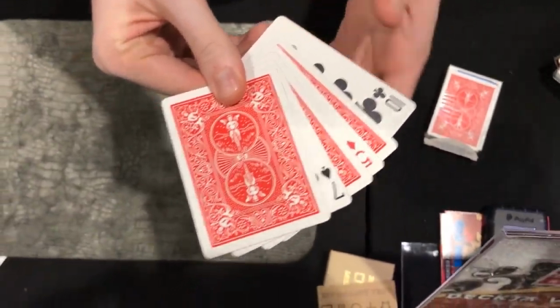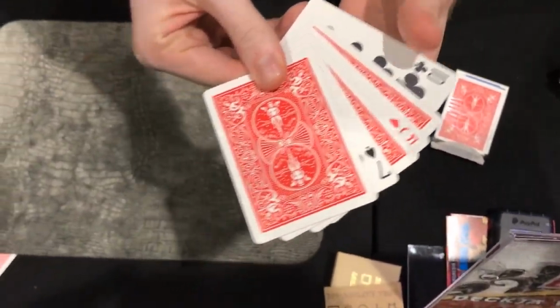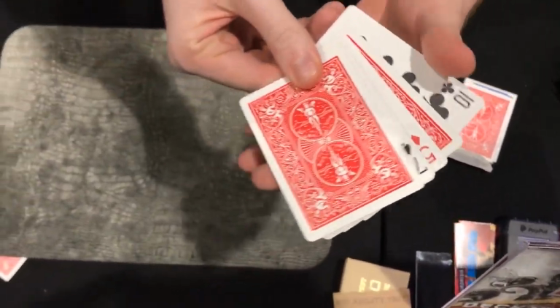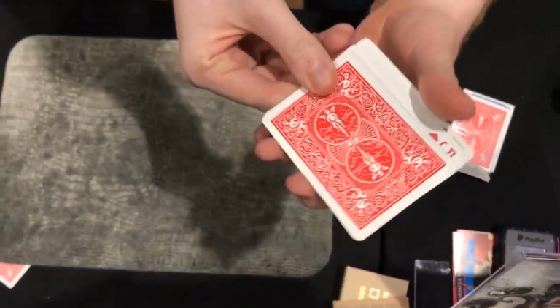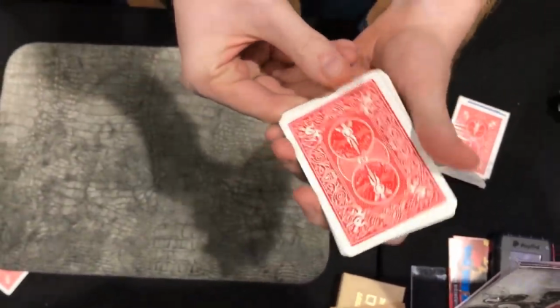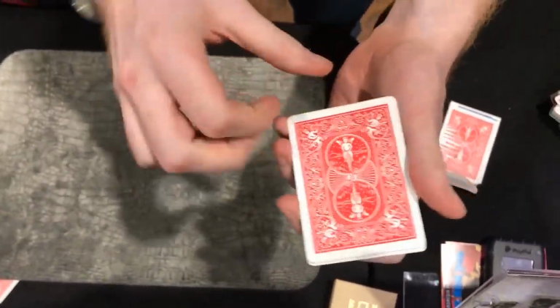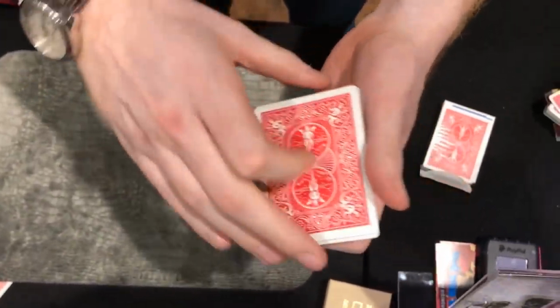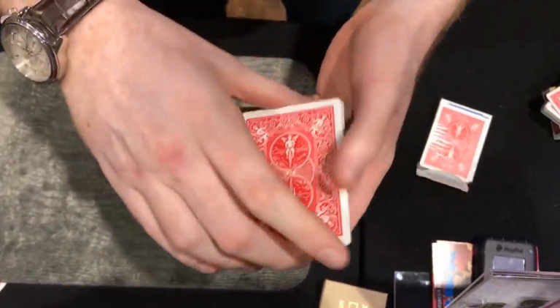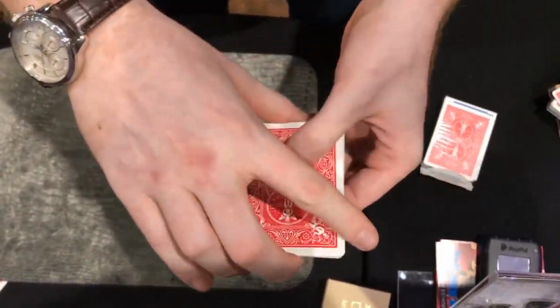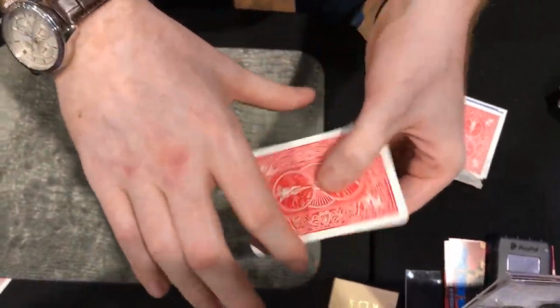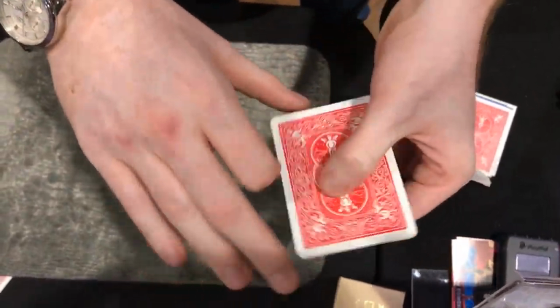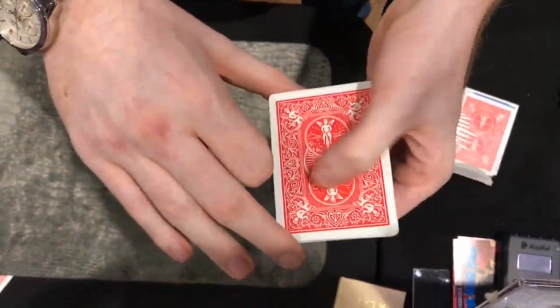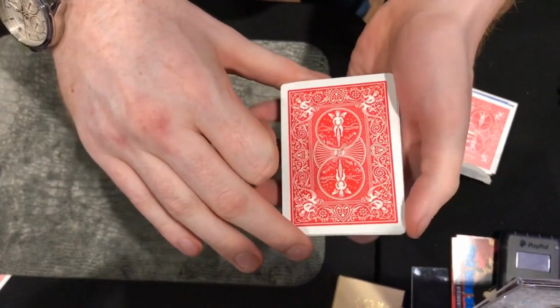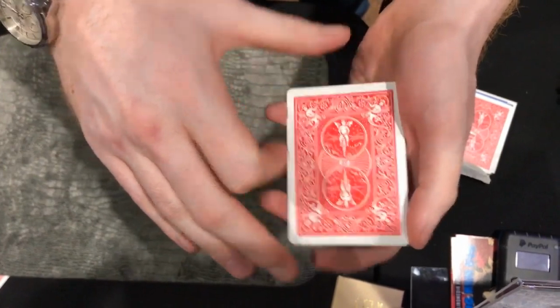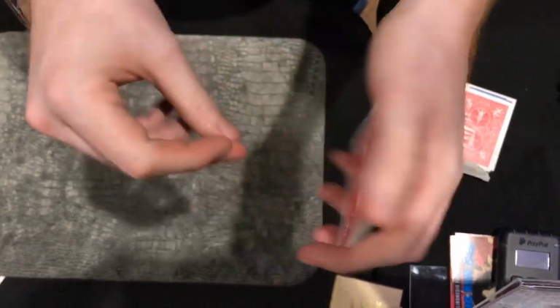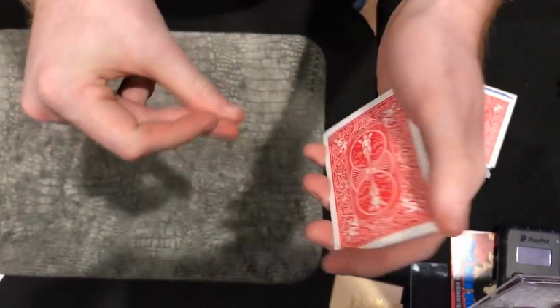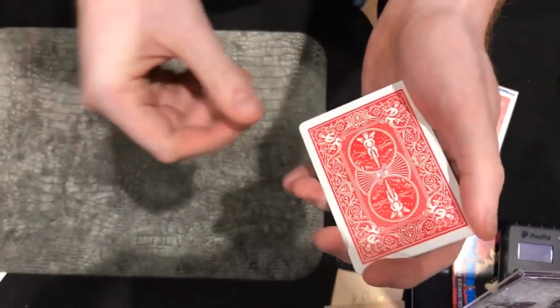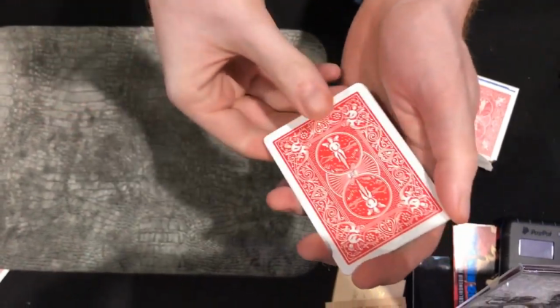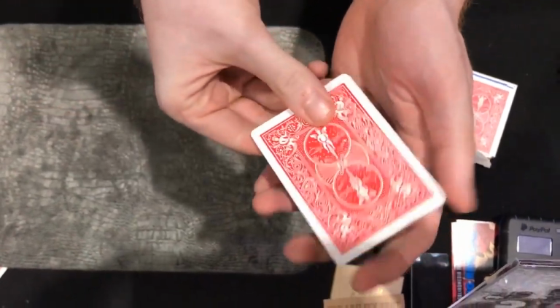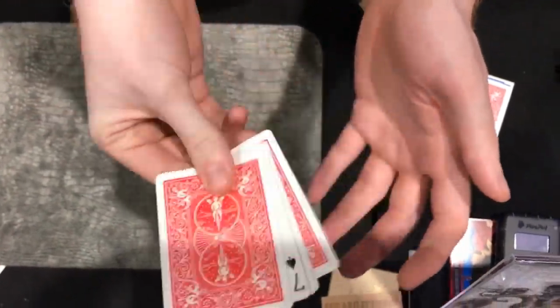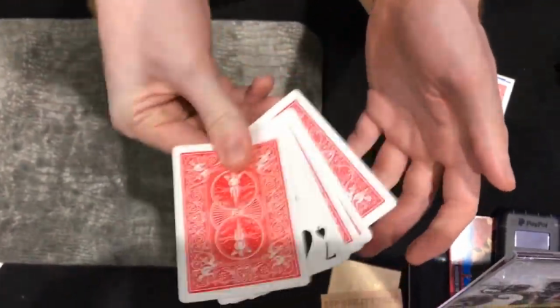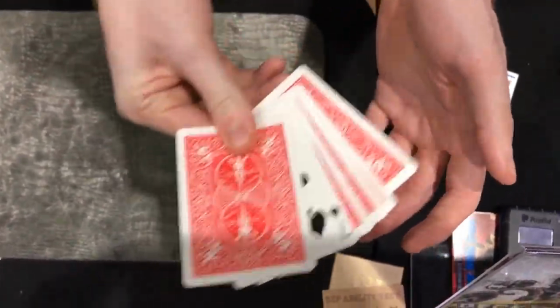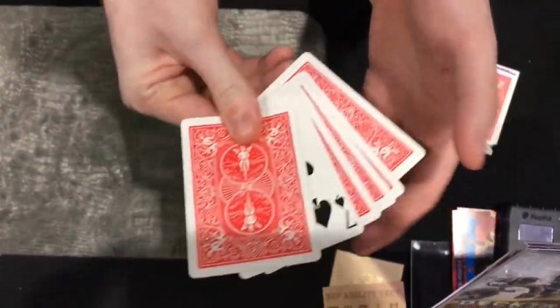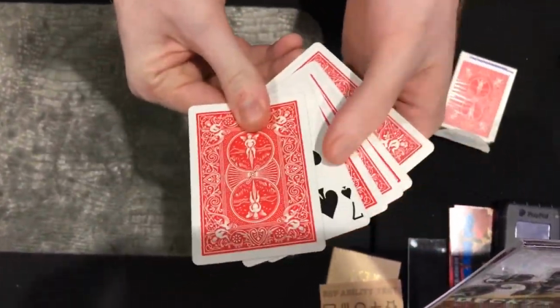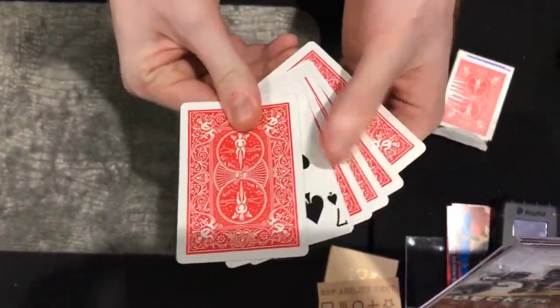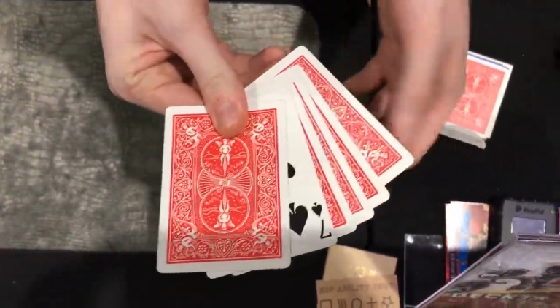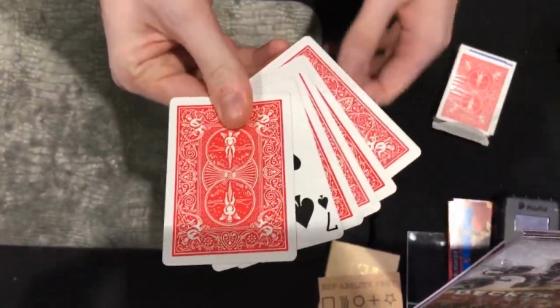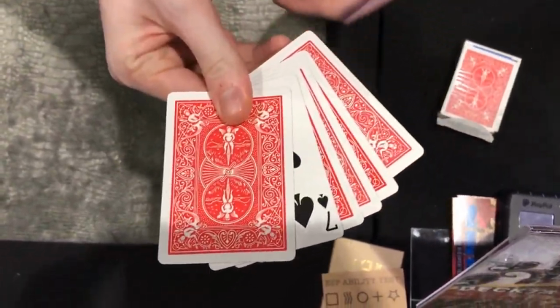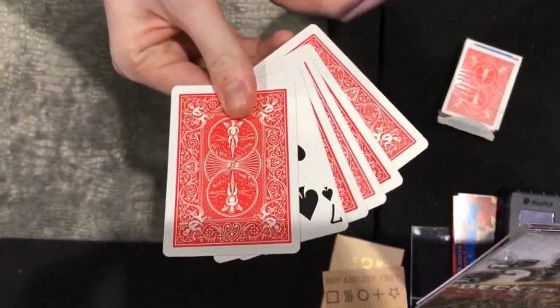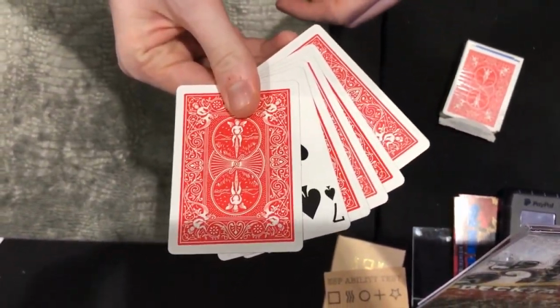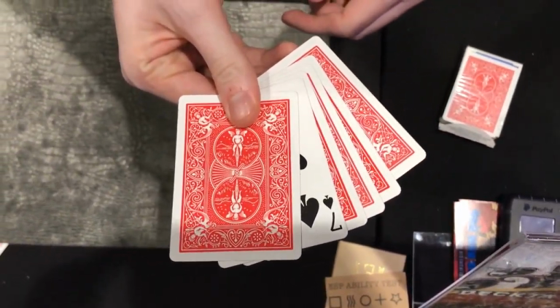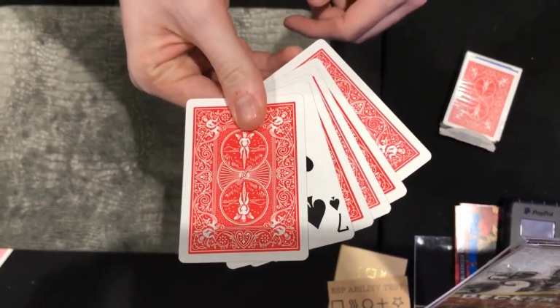But if you just concentrate on your card, which was the seven, give the packet a little spin, a little click, and hopefully all the face up cards will turn face down apart from yours.